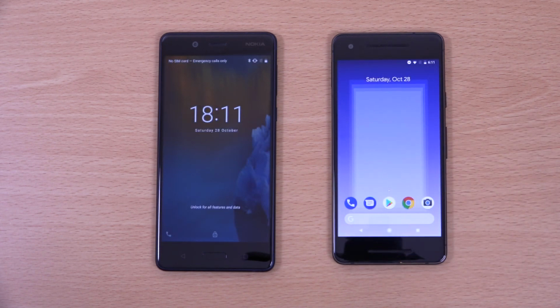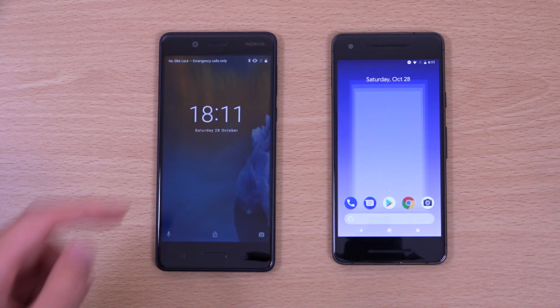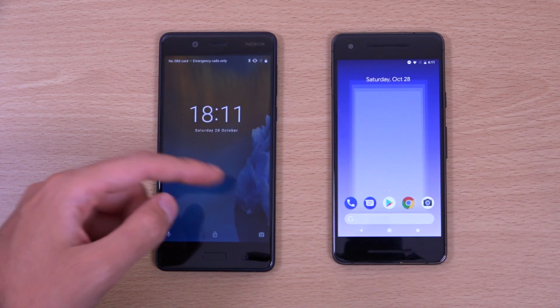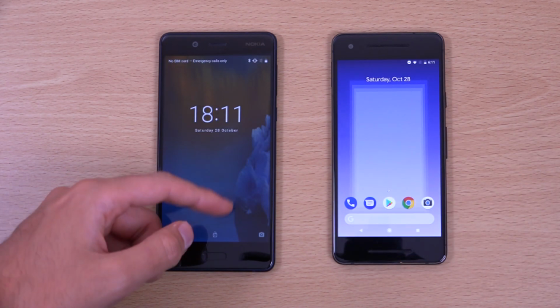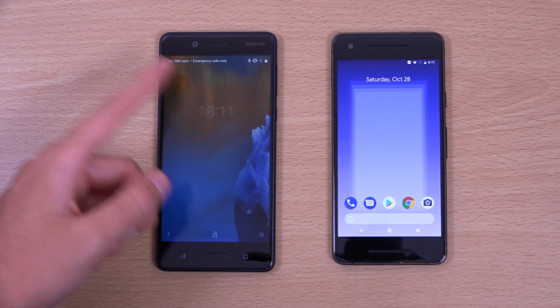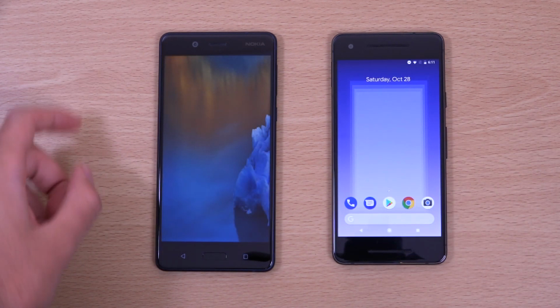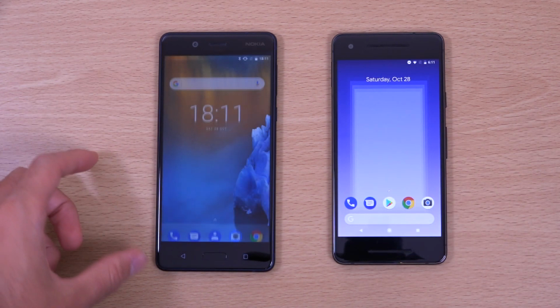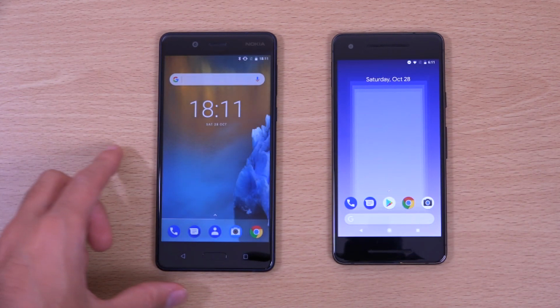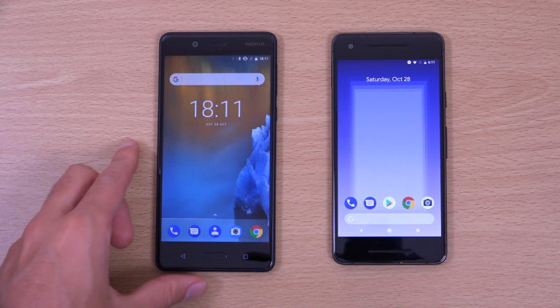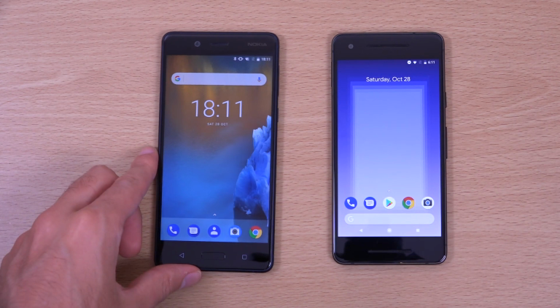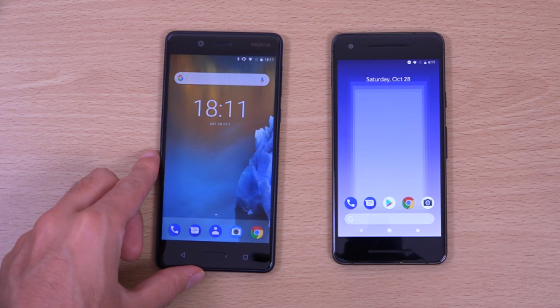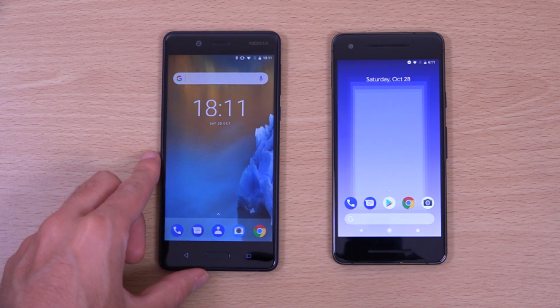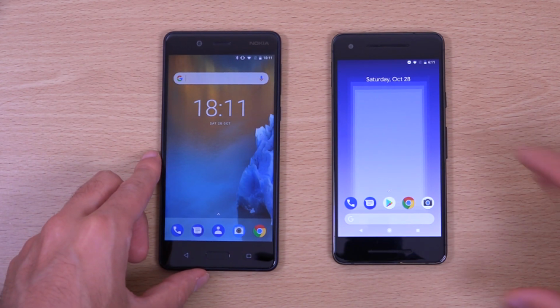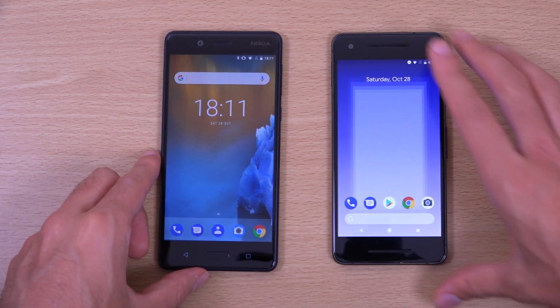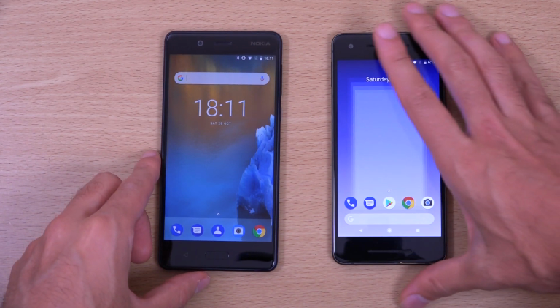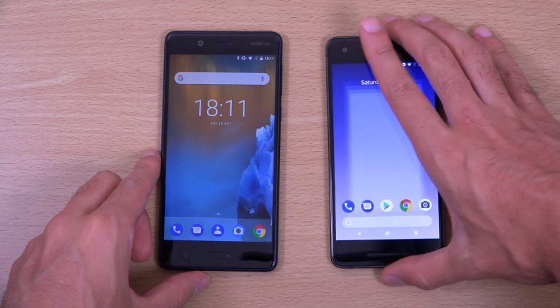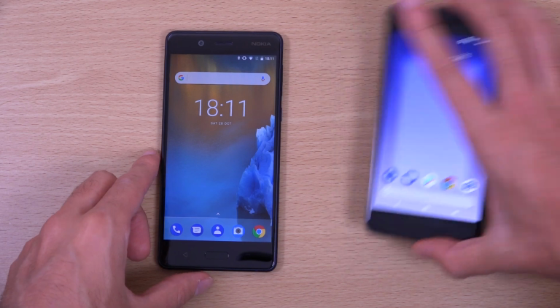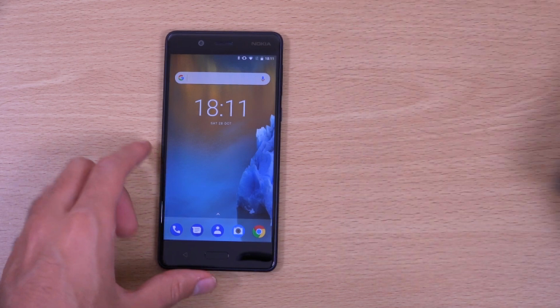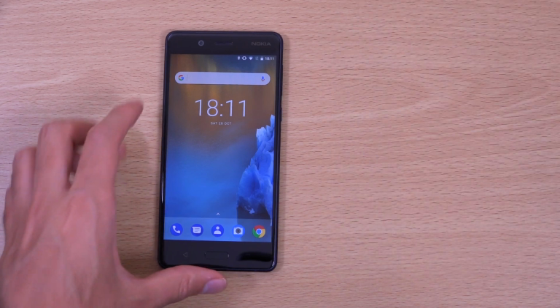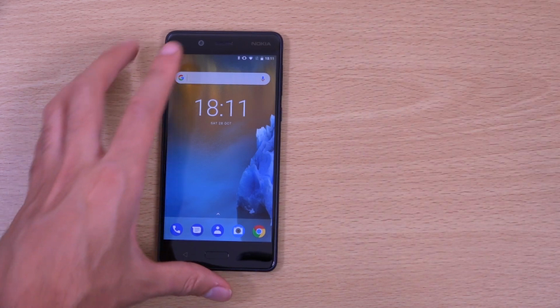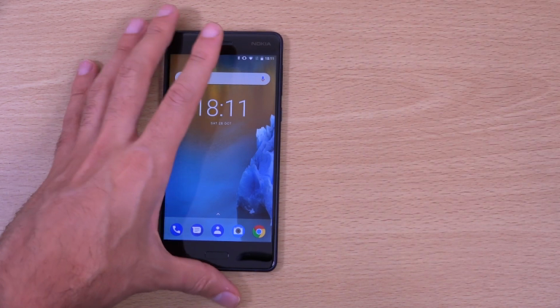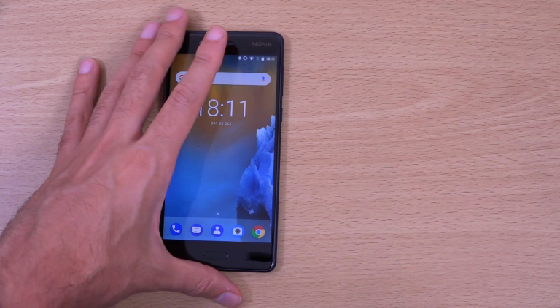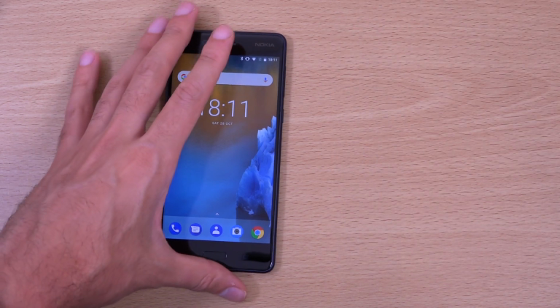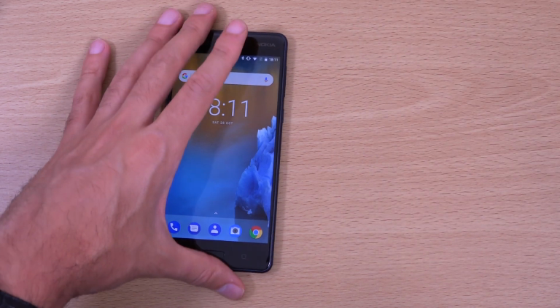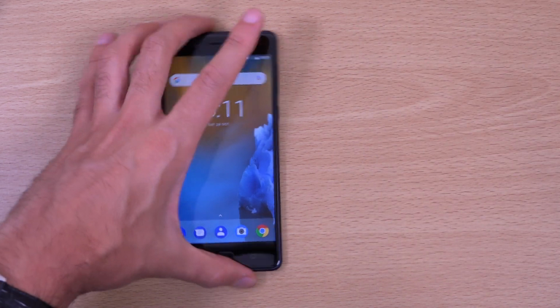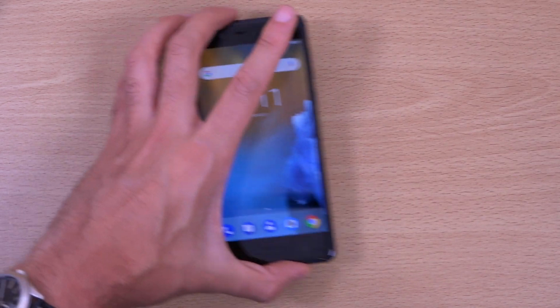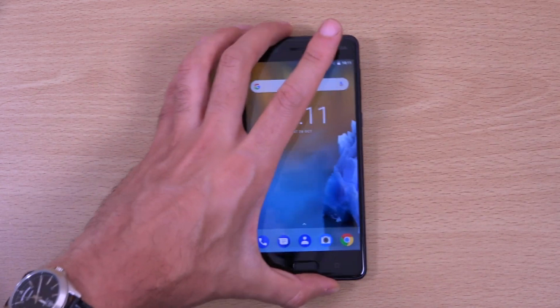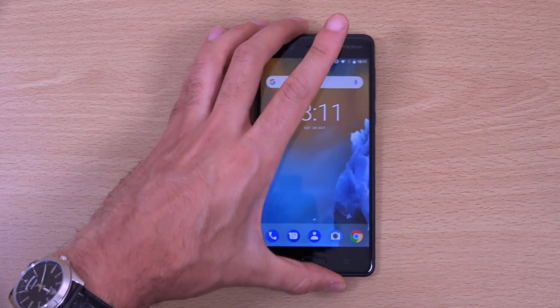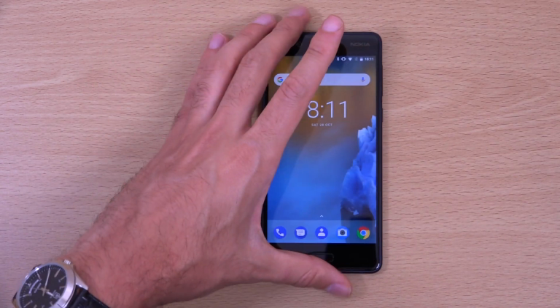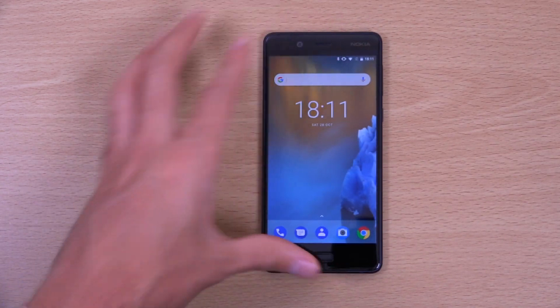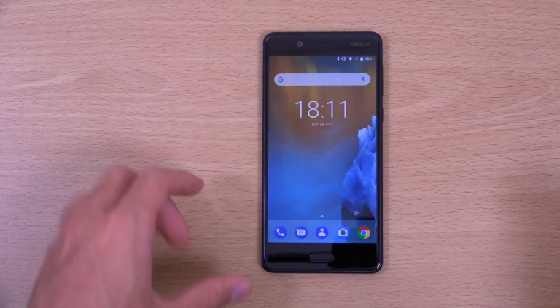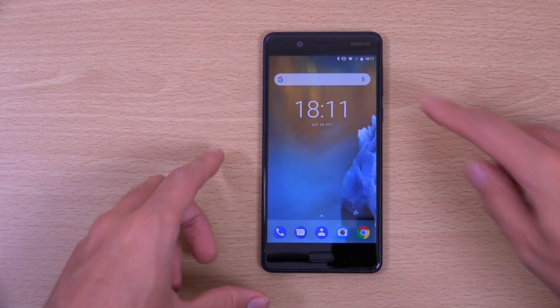You can see the Nokia is a little bit quicker here, but you can't hold a candle to the Pixel 2.